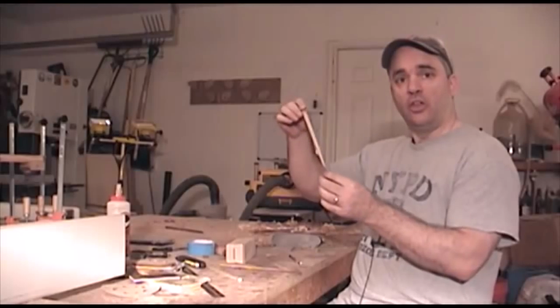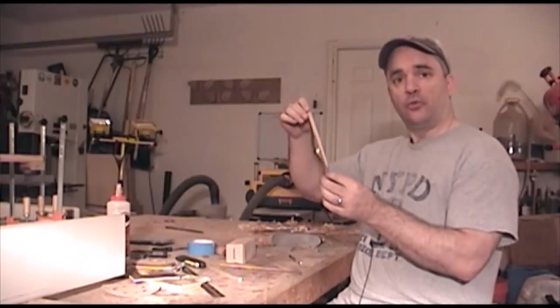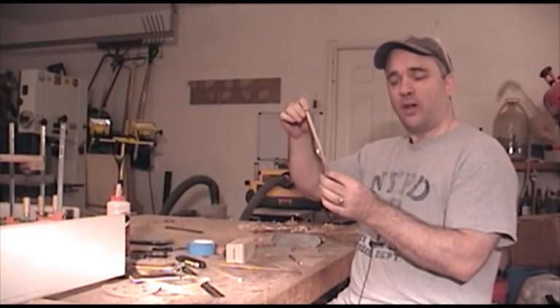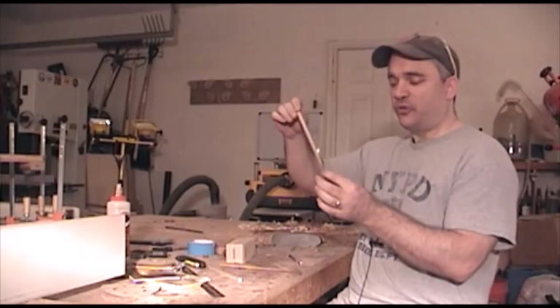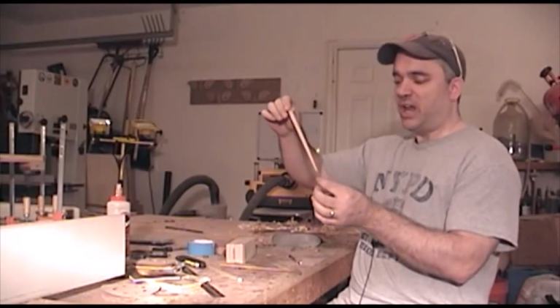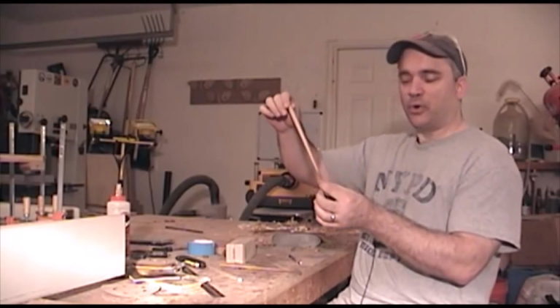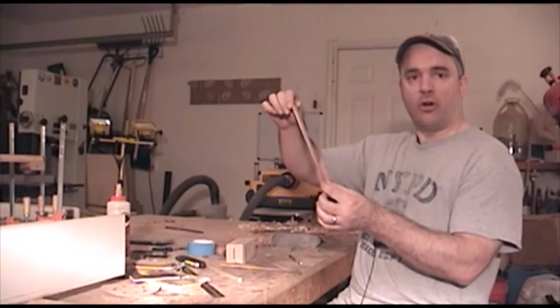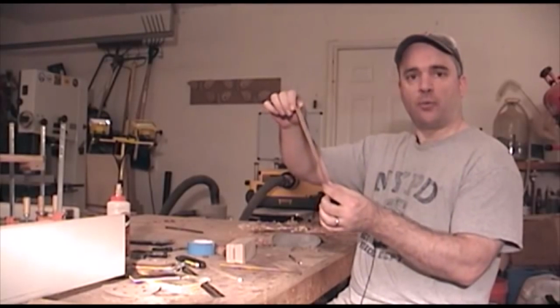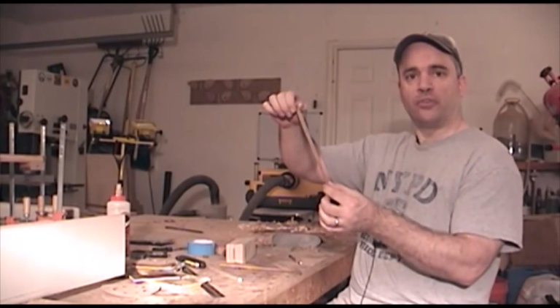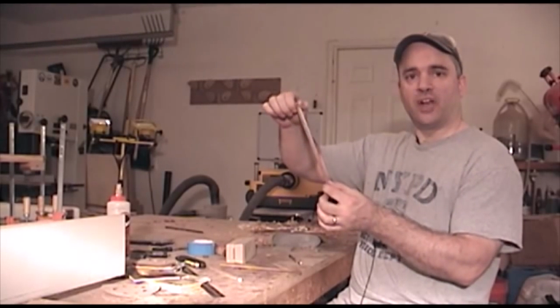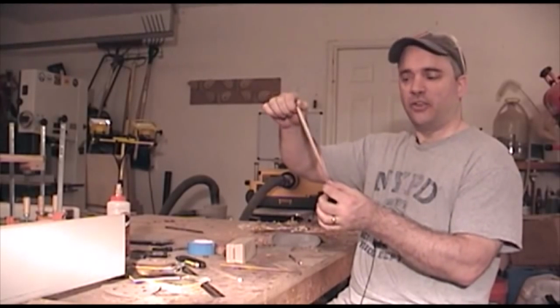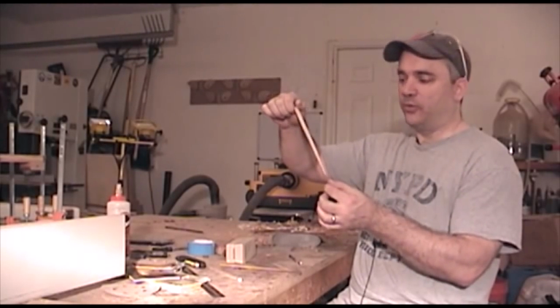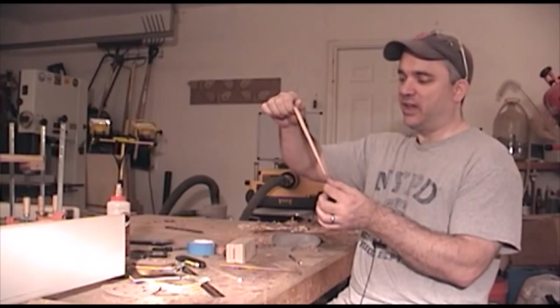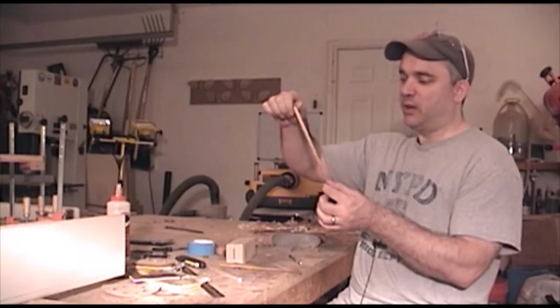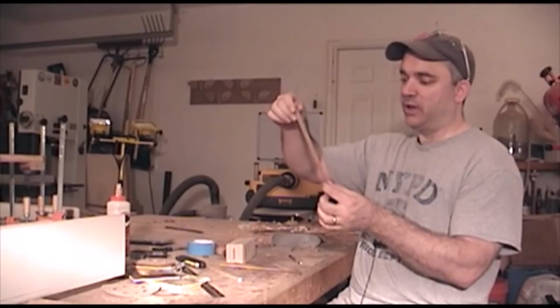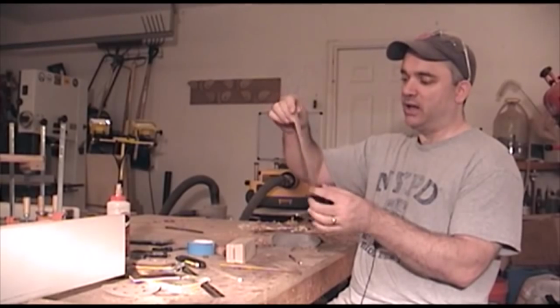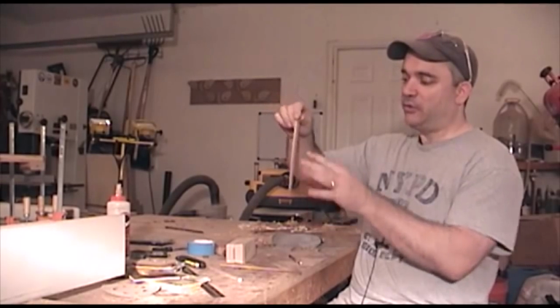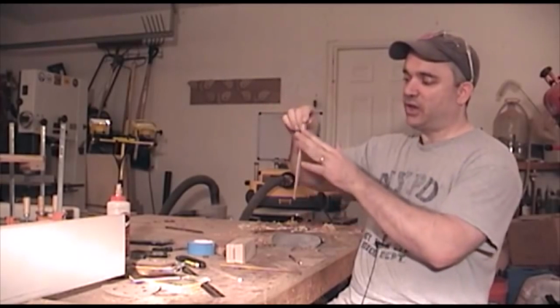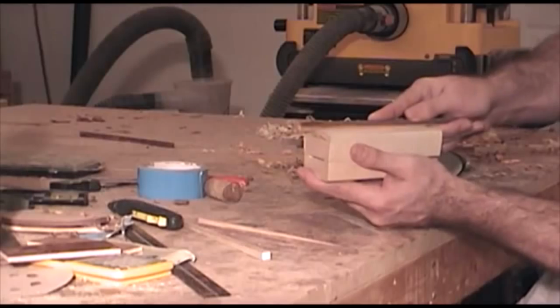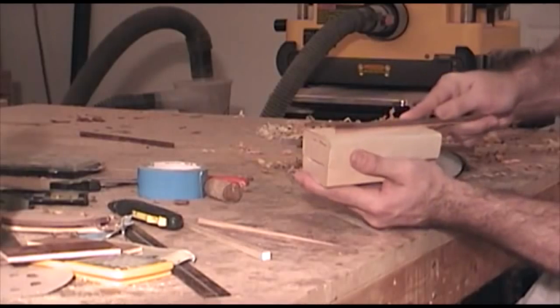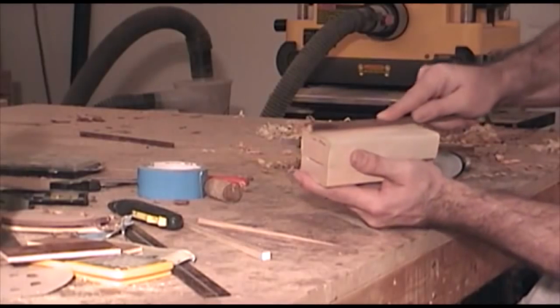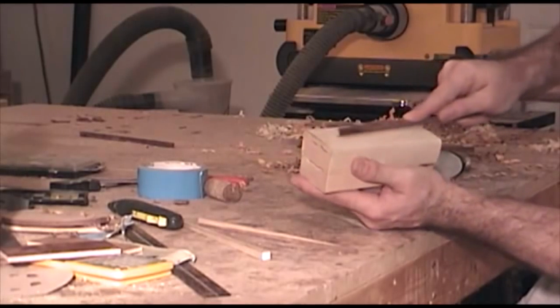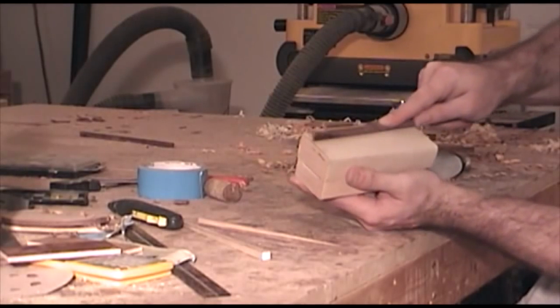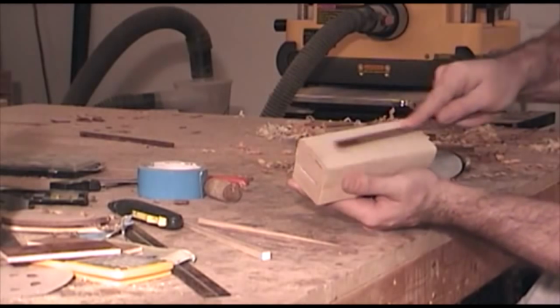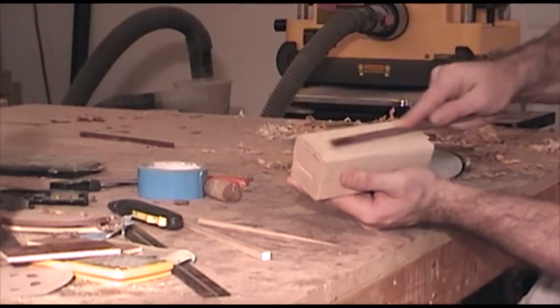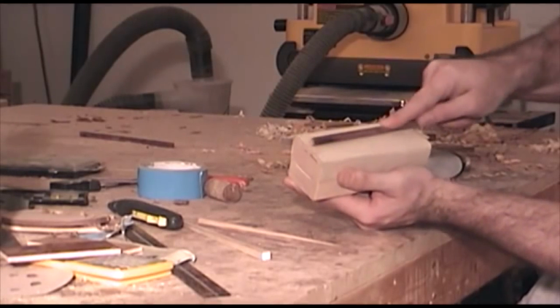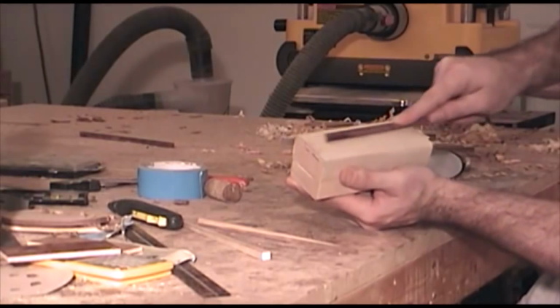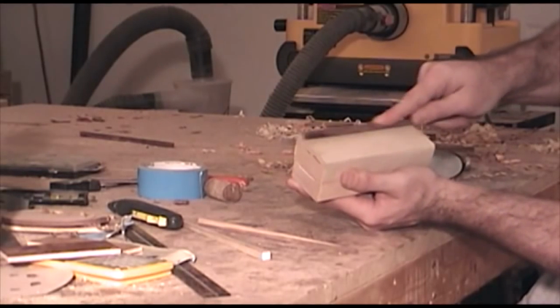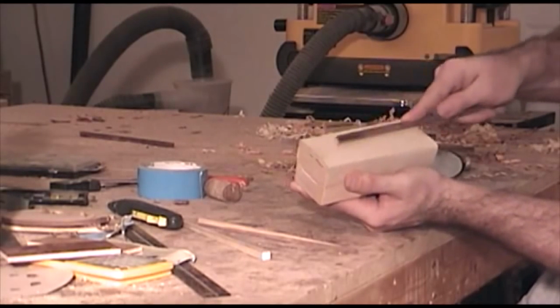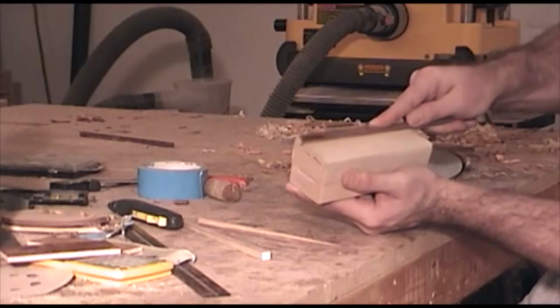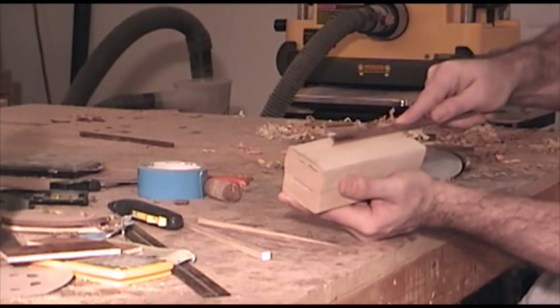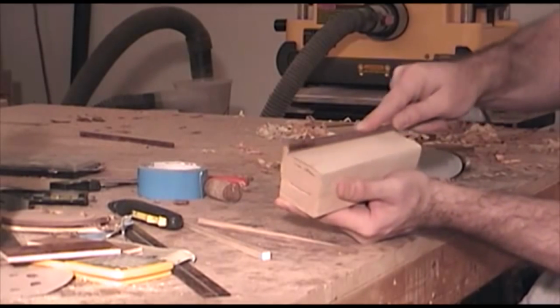After tapering all four sides with the hand plane, I'm just going to knock off all the corners with some sandpaper.